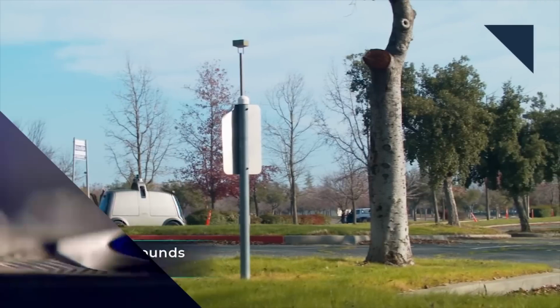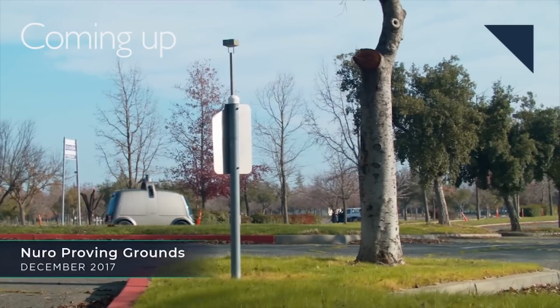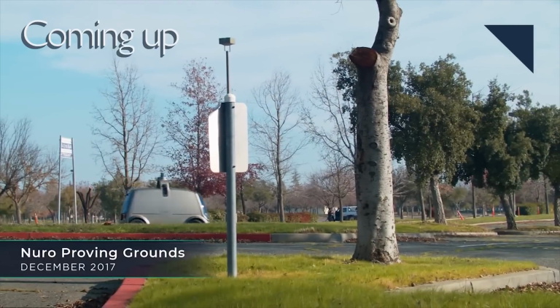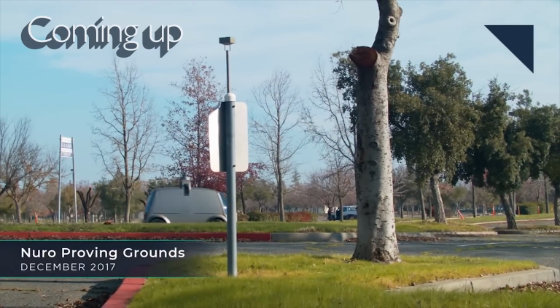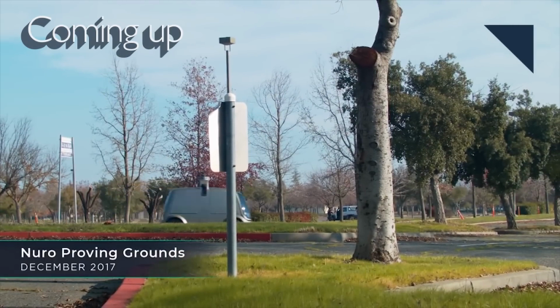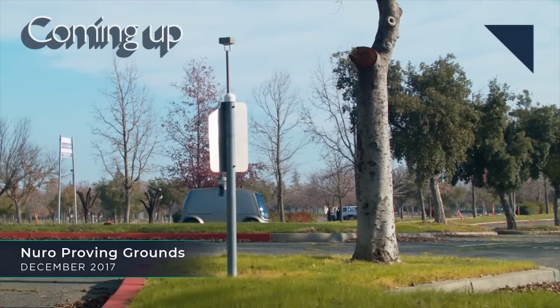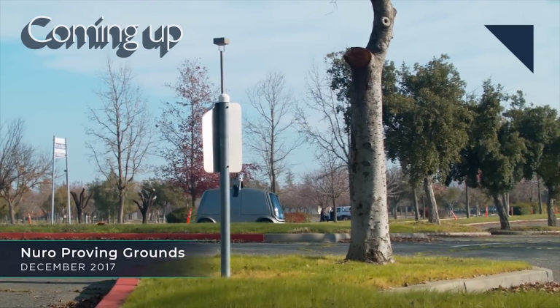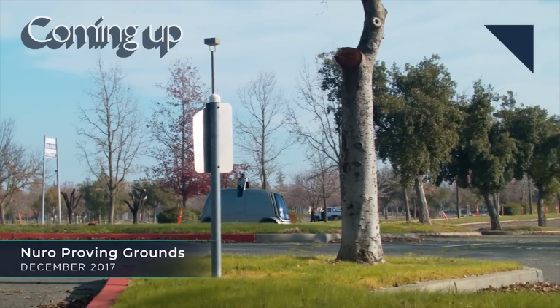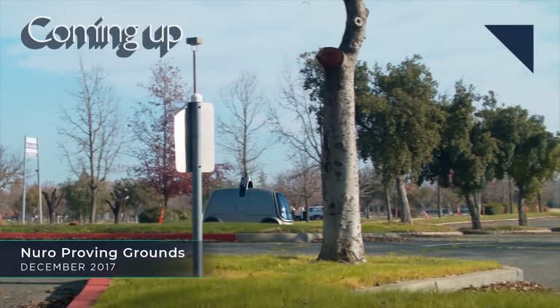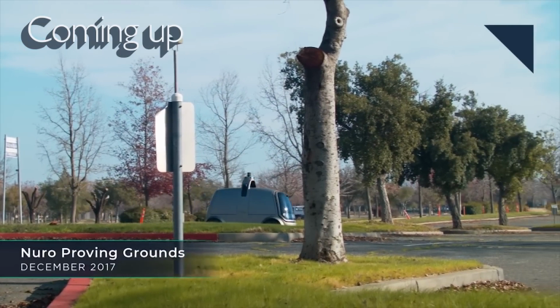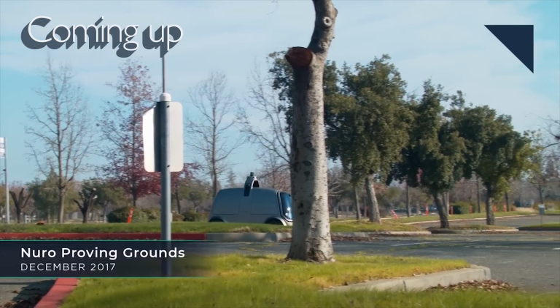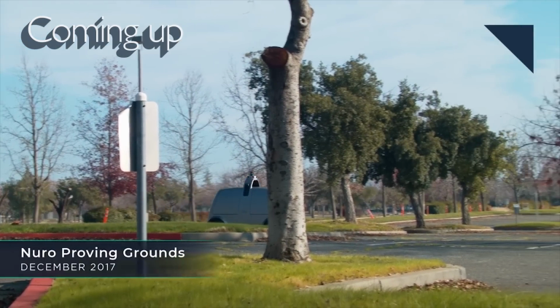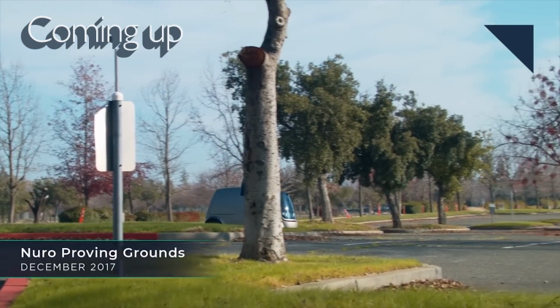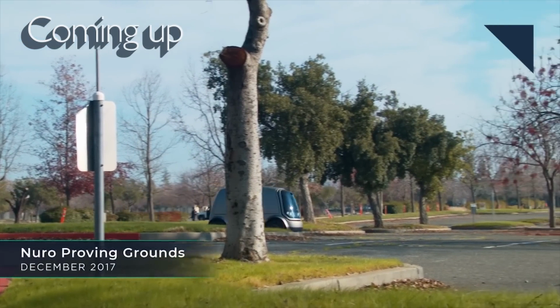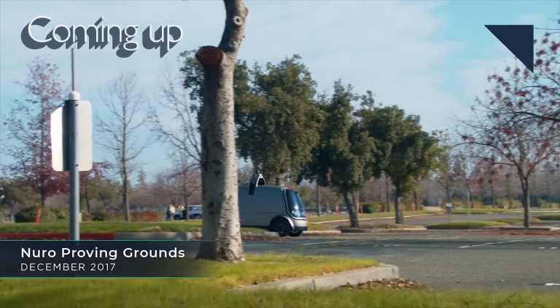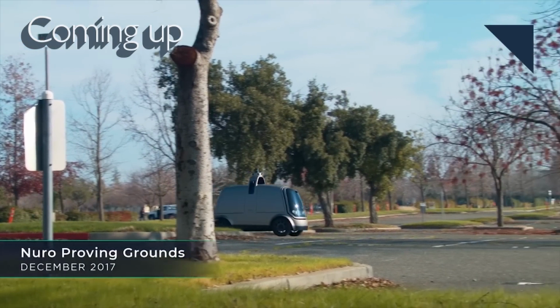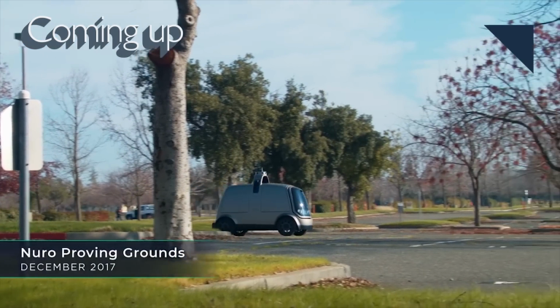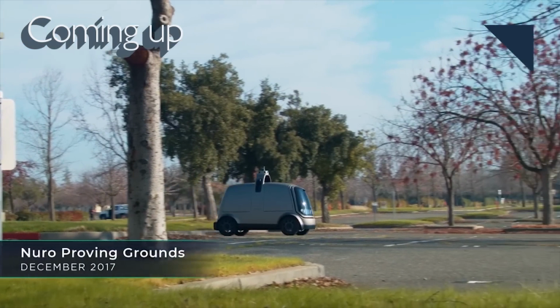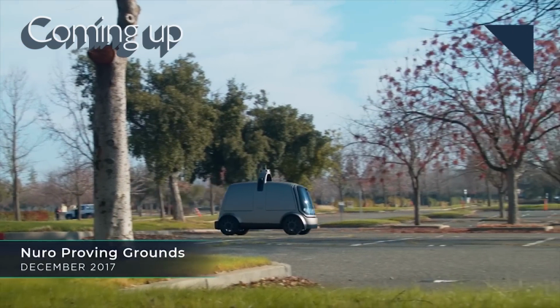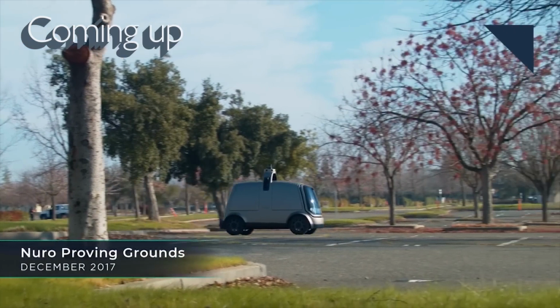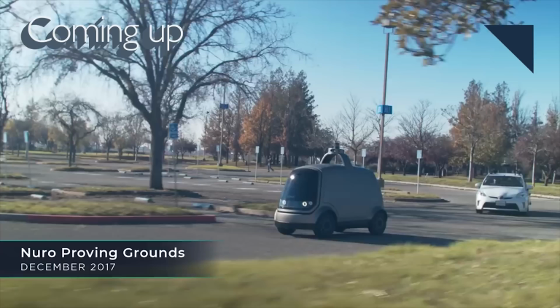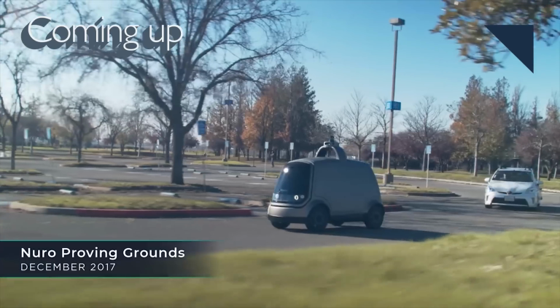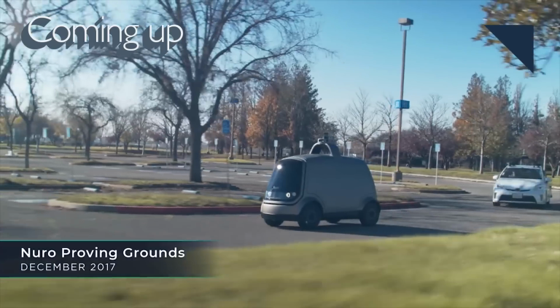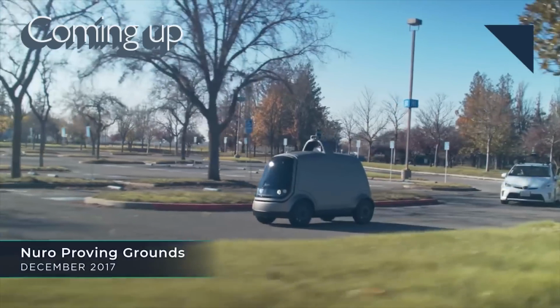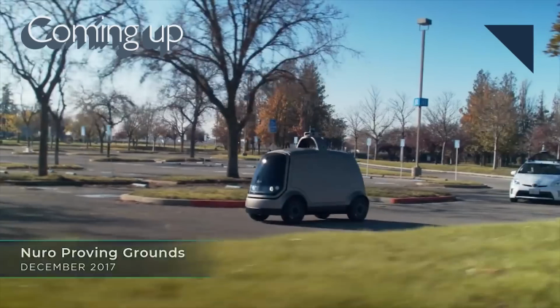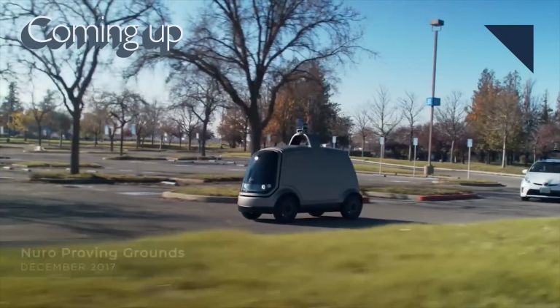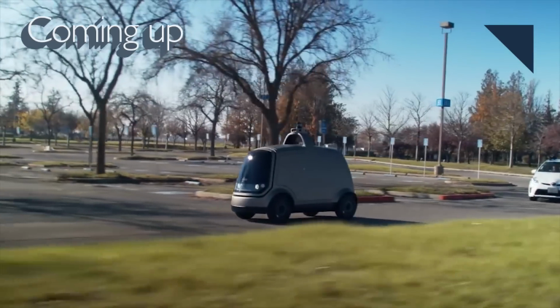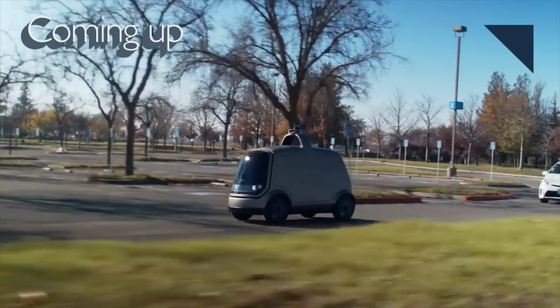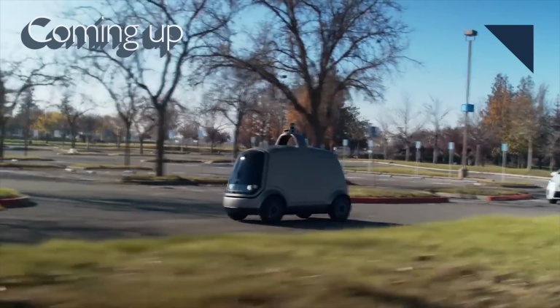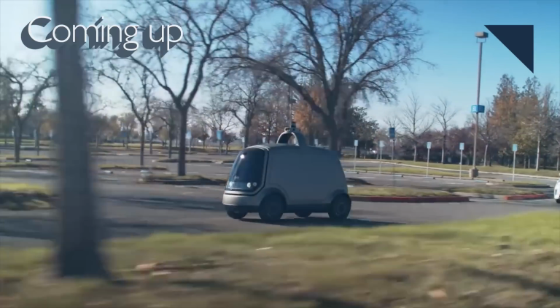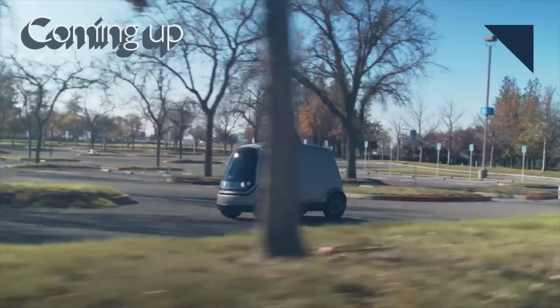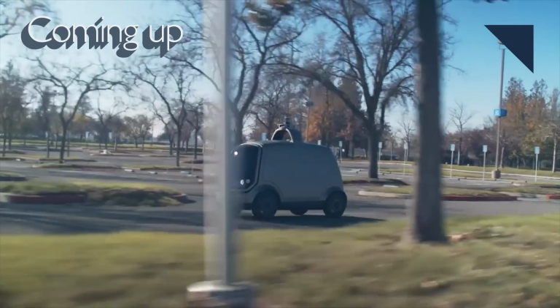Still to come, a major supermarket chain is going to test home delivery of groceries using autonomous vehicles.